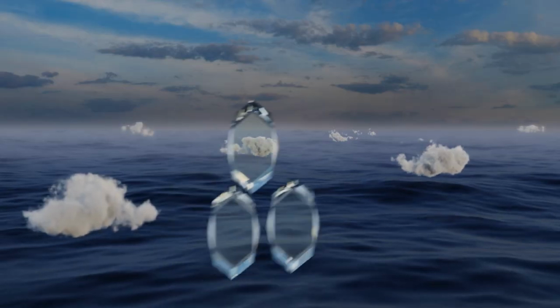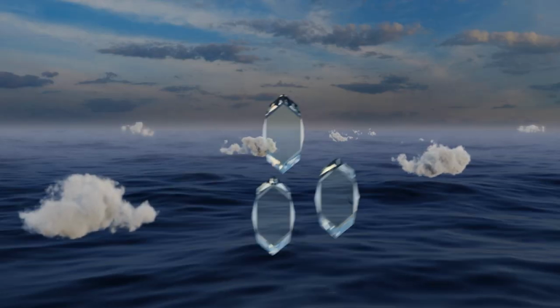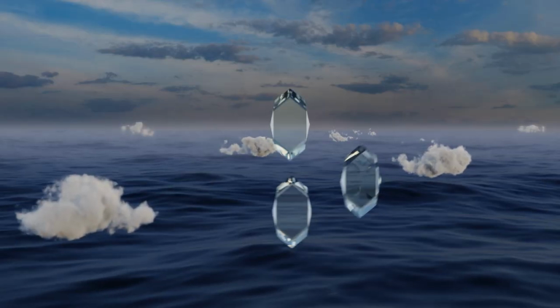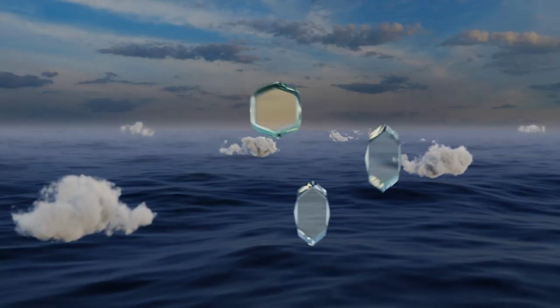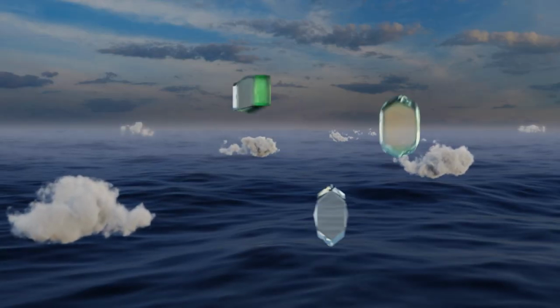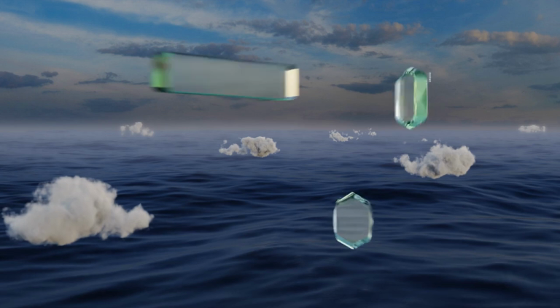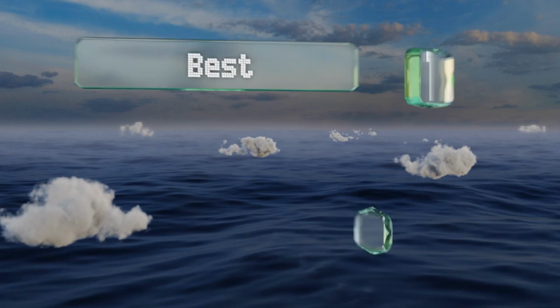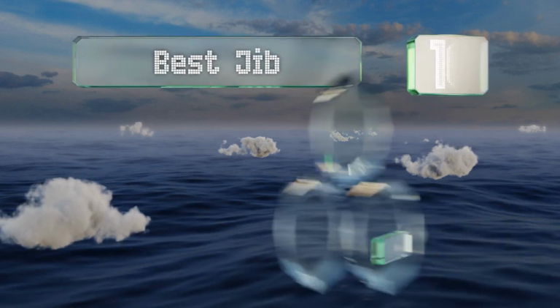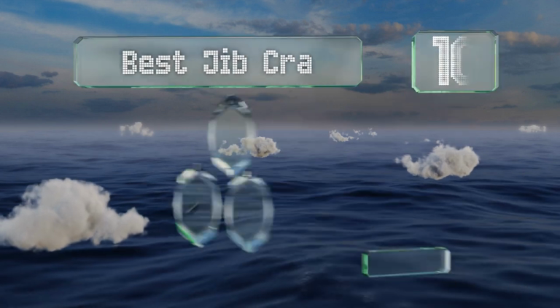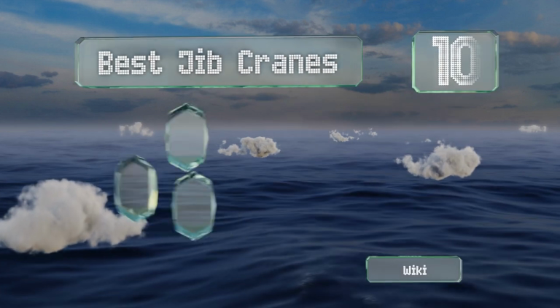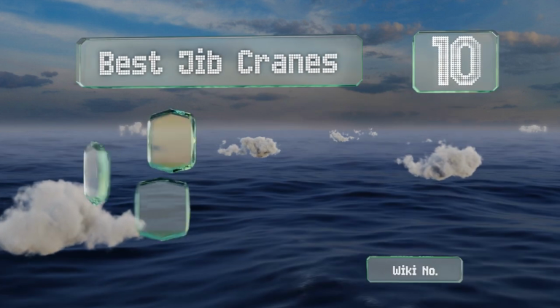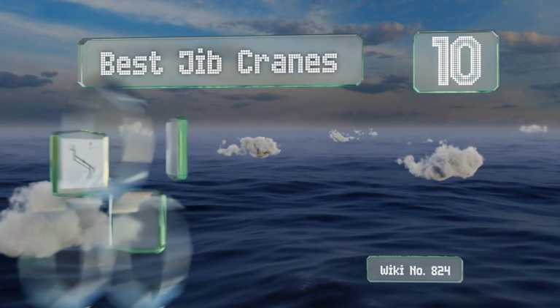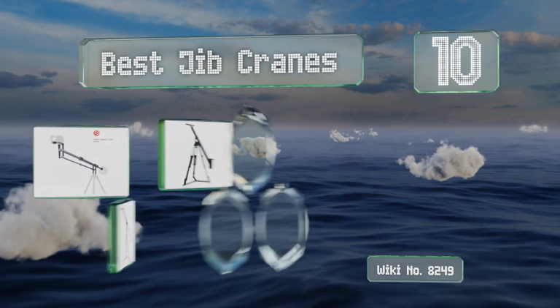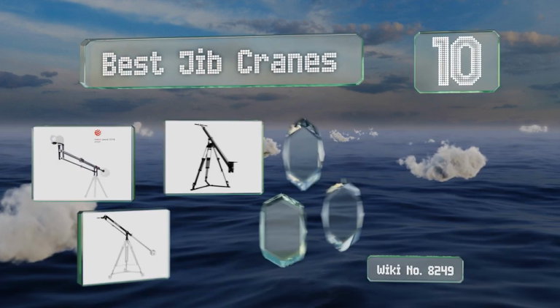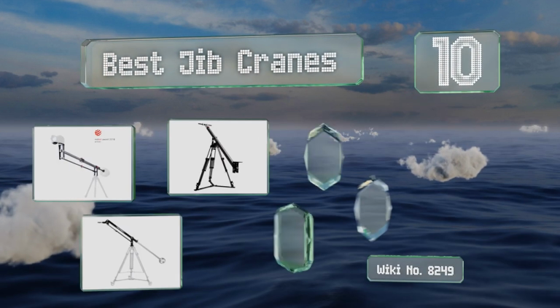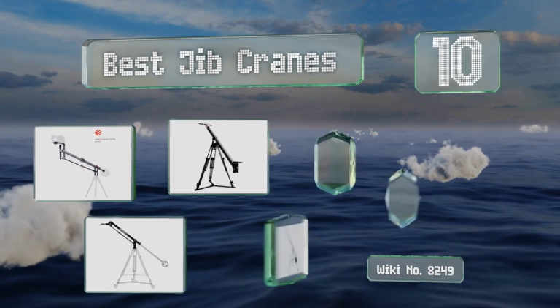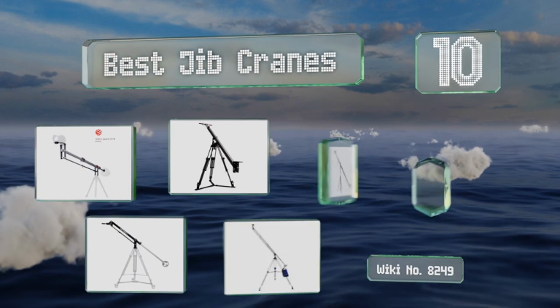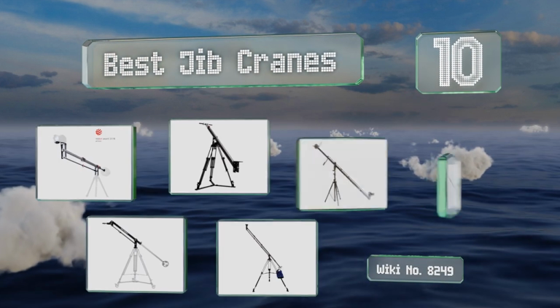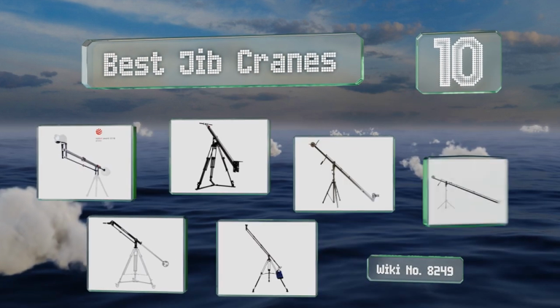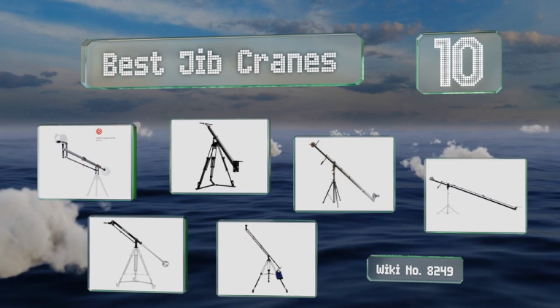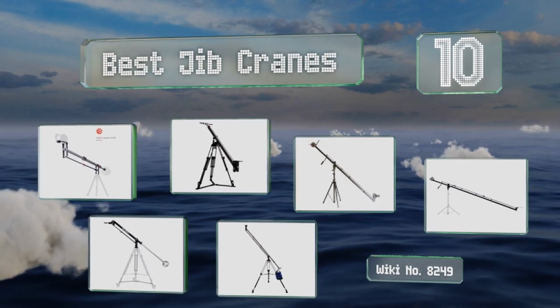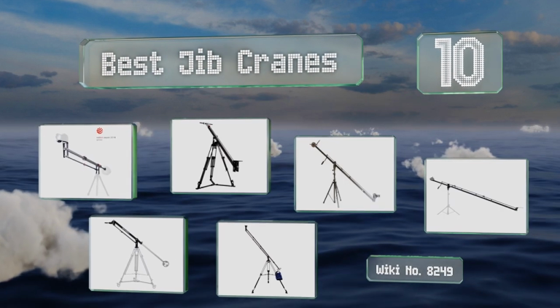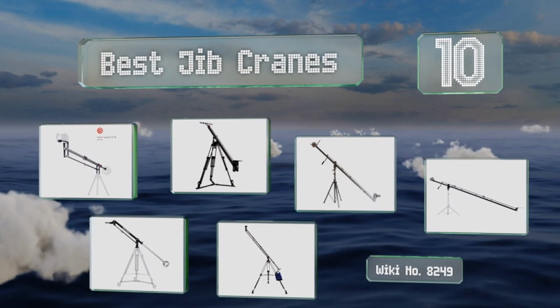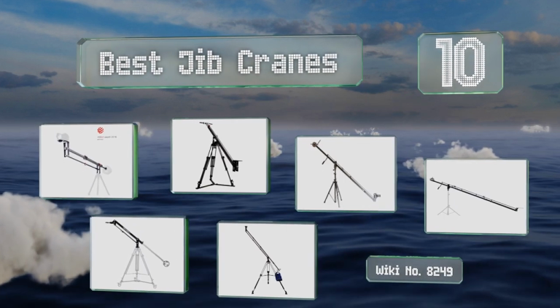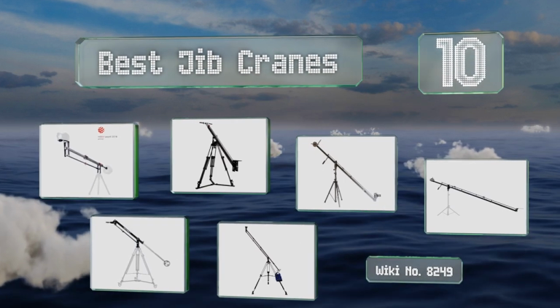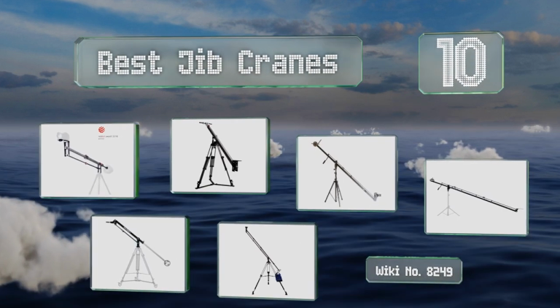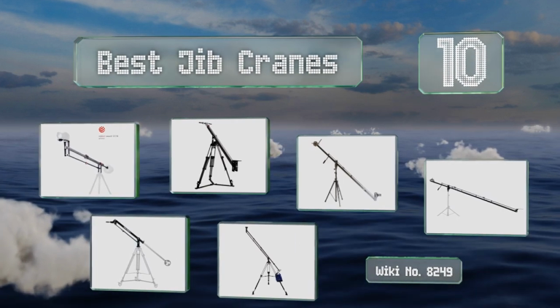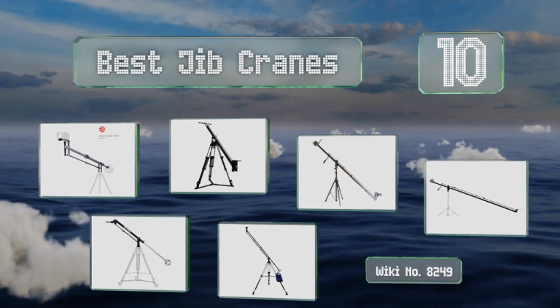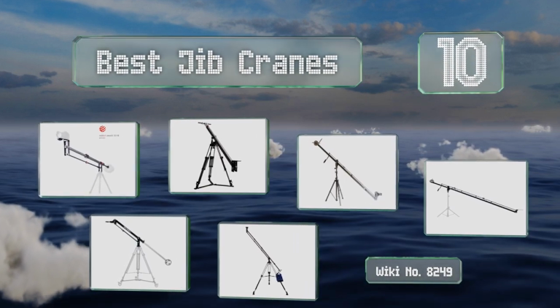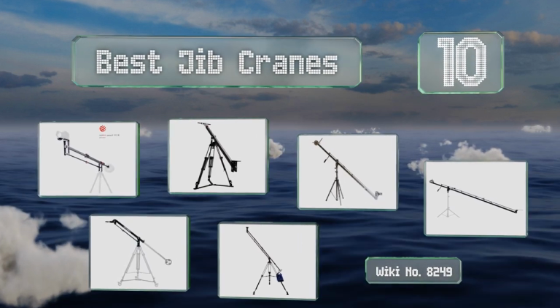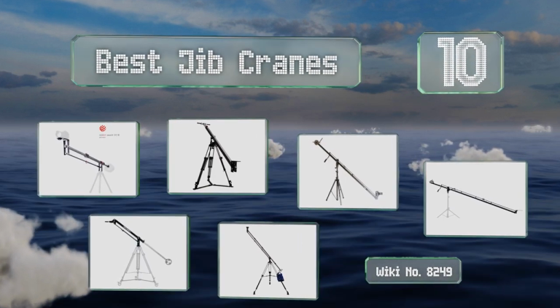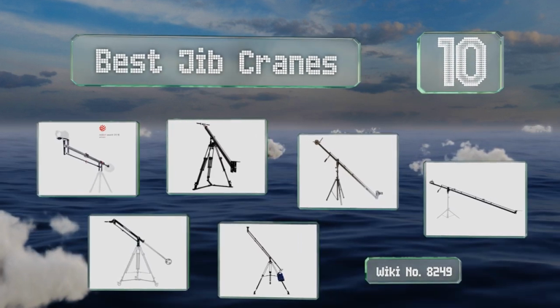EasyVid presents the 10 best jib cranes. Let's get started with the list.